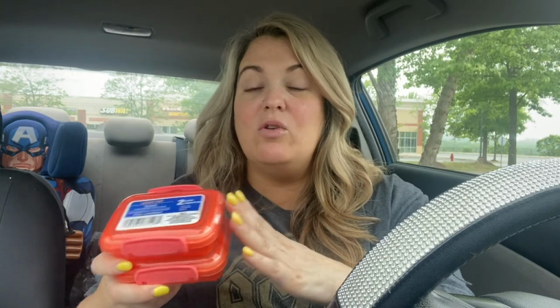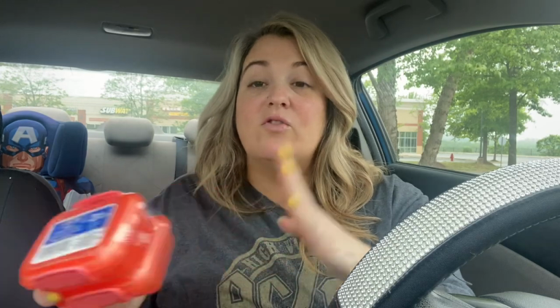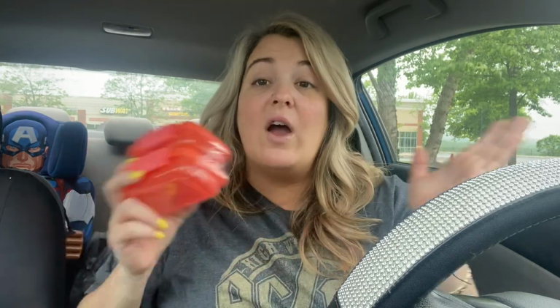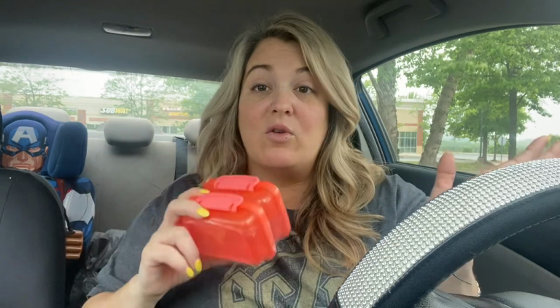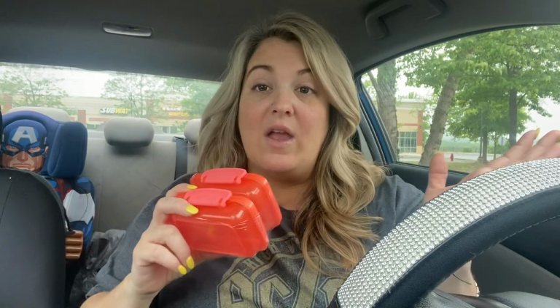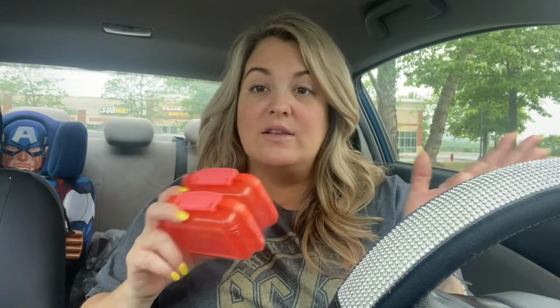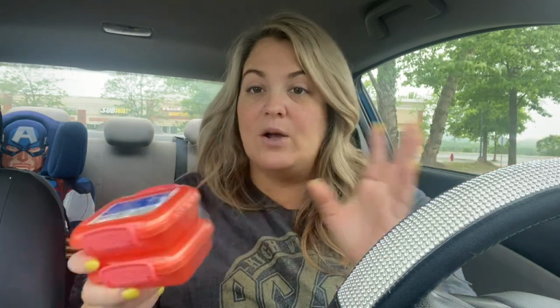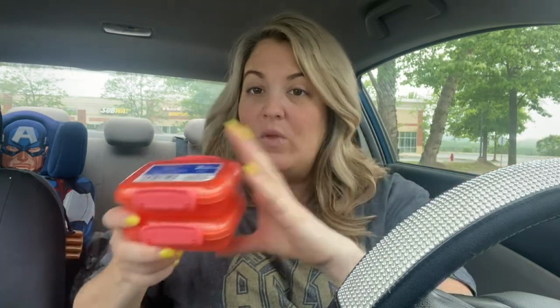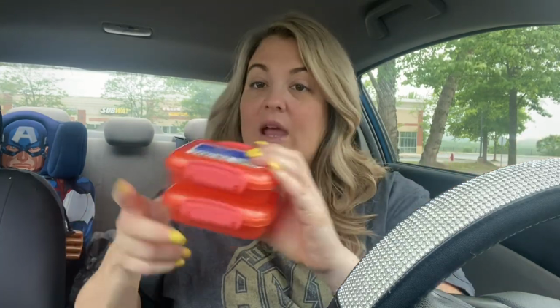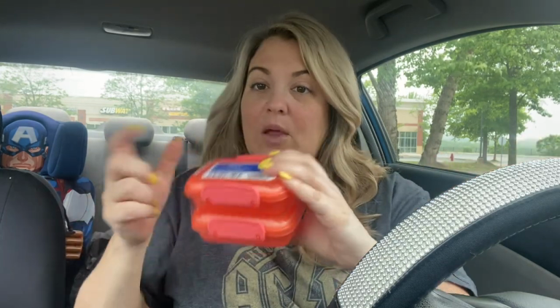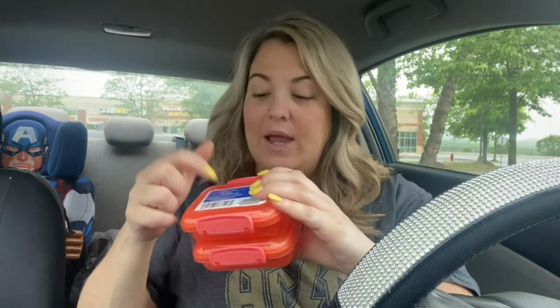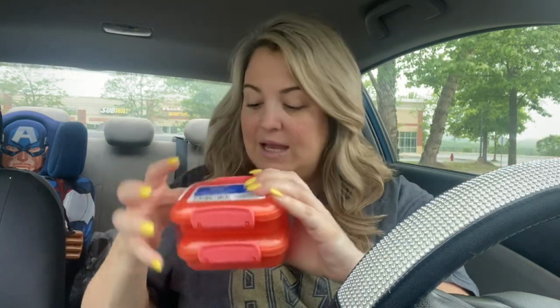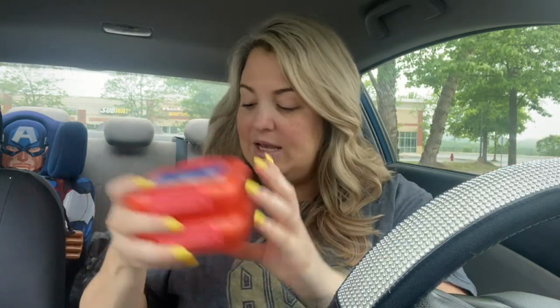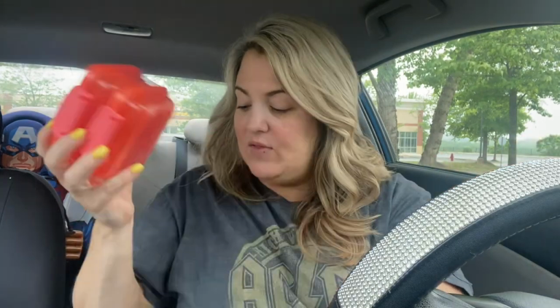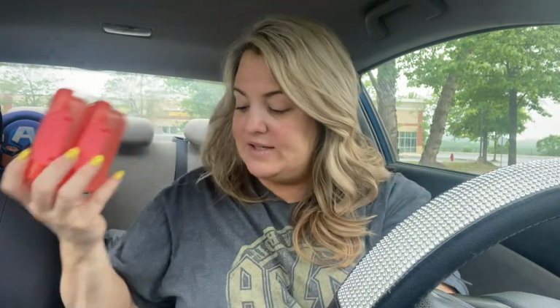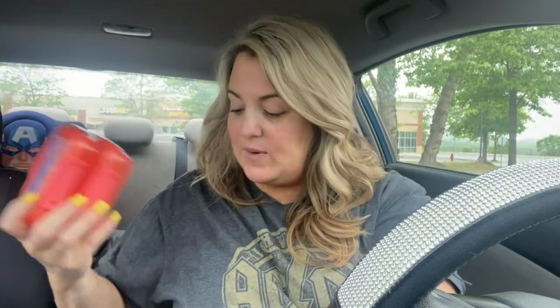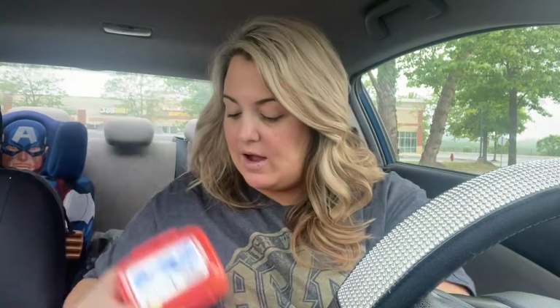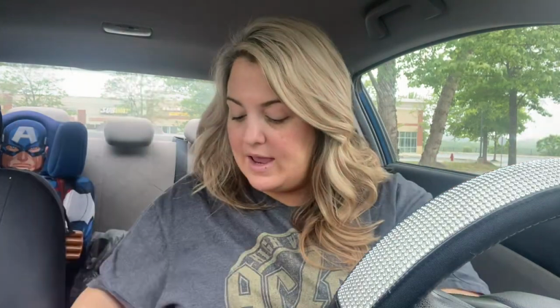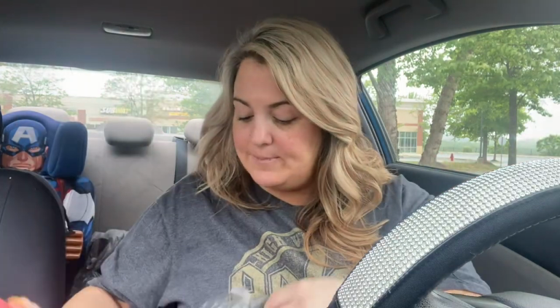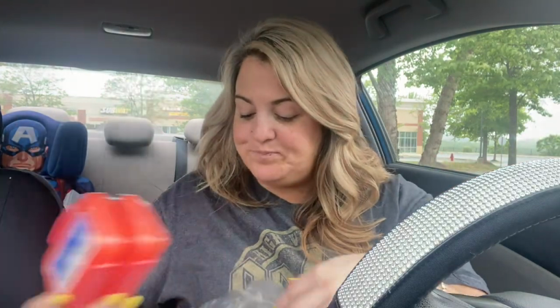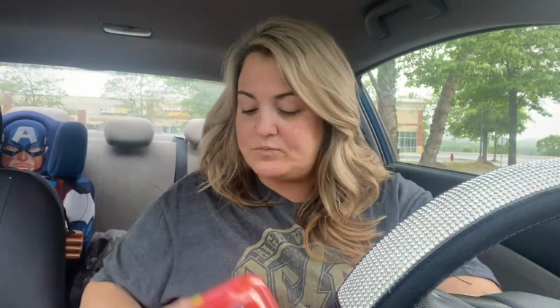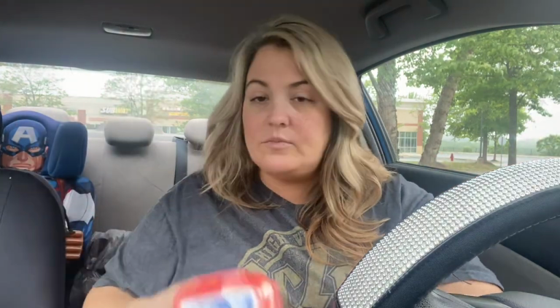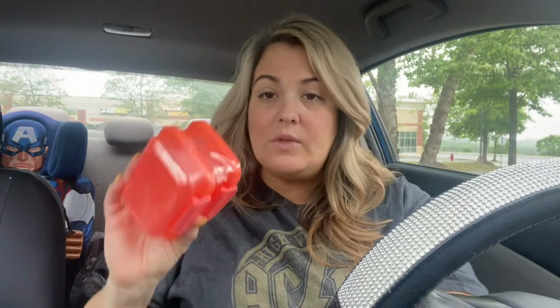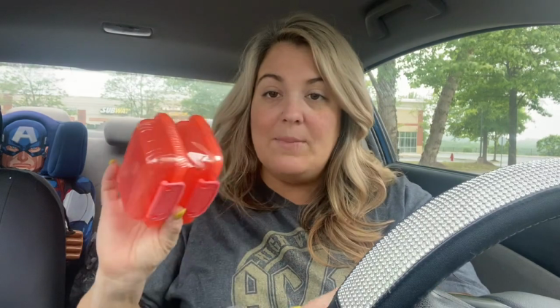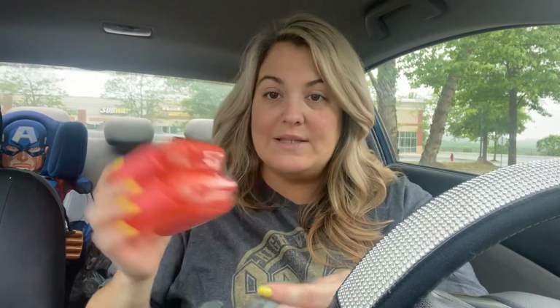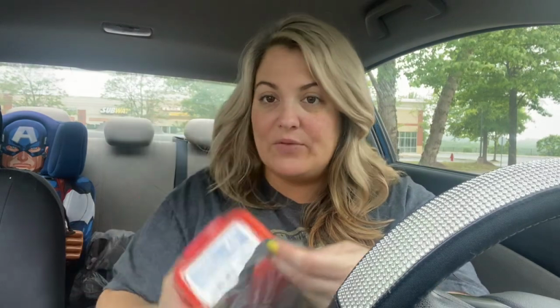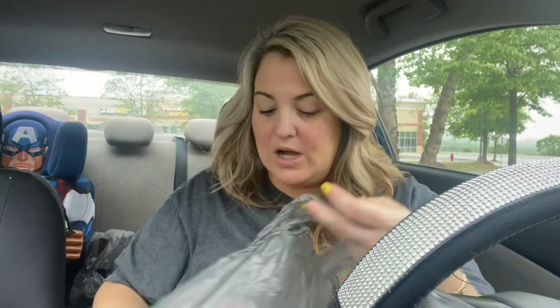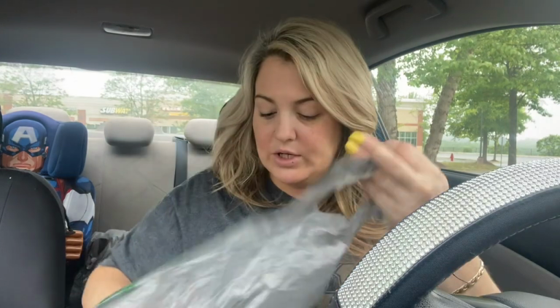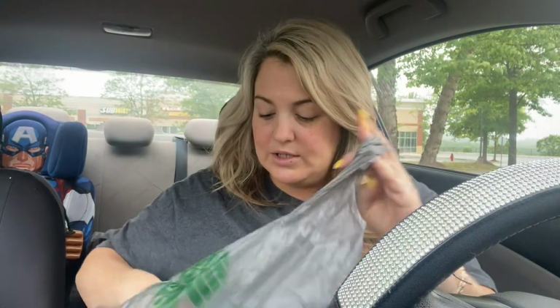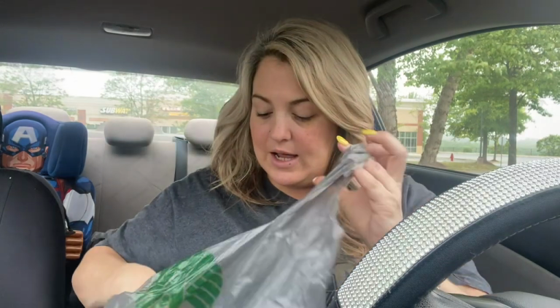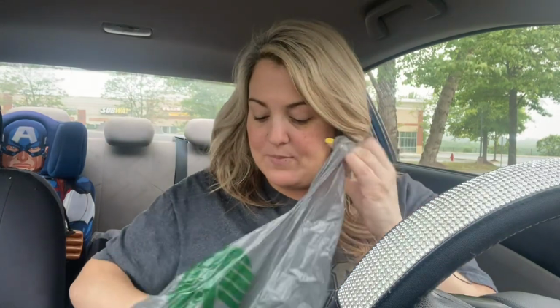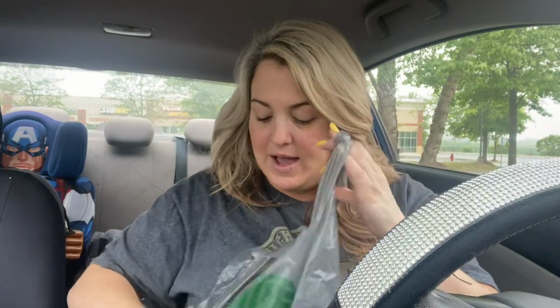That's what I love about the Dollar Tree - you can find so many things you can use for other purposes. He picked out the color, so I got him that.